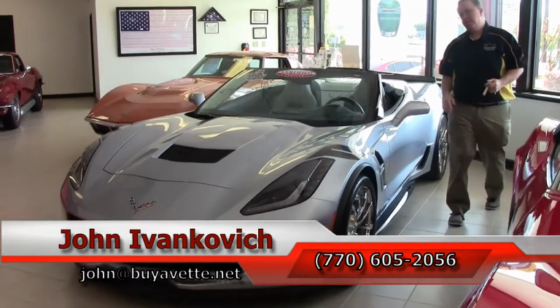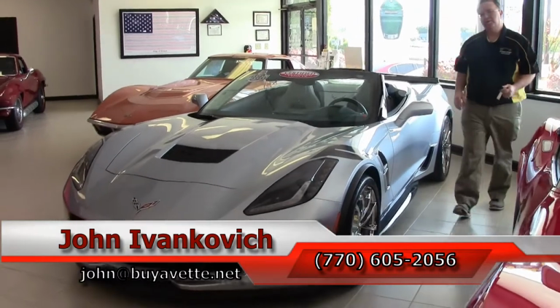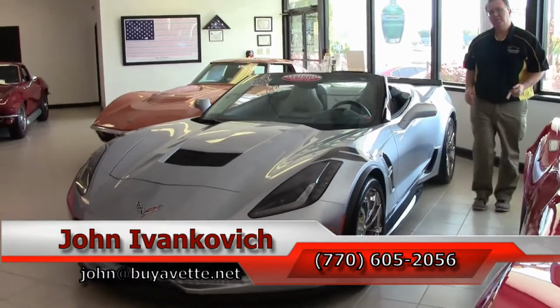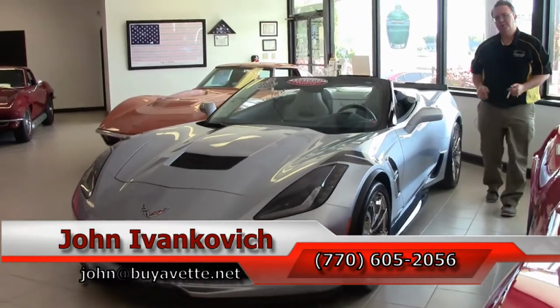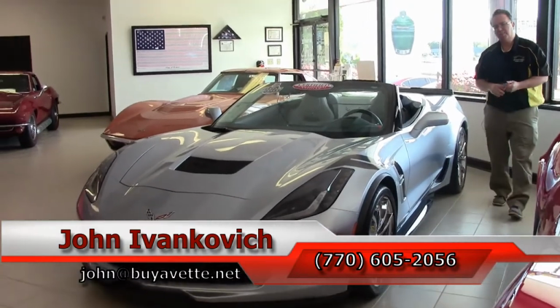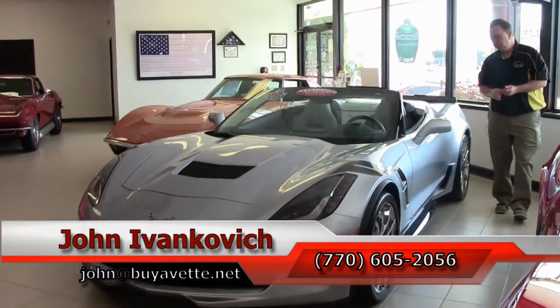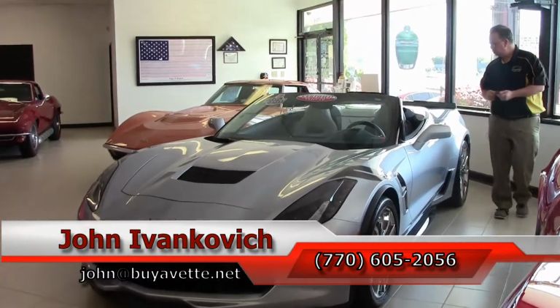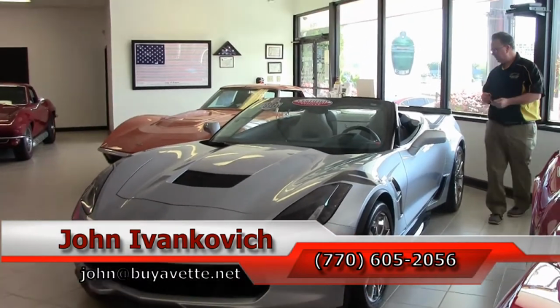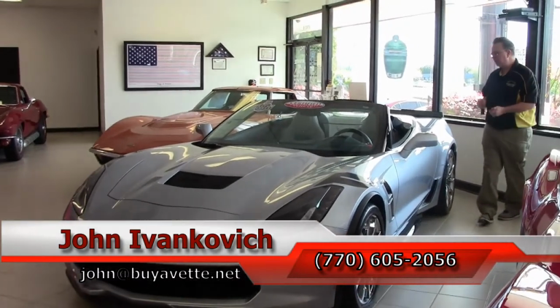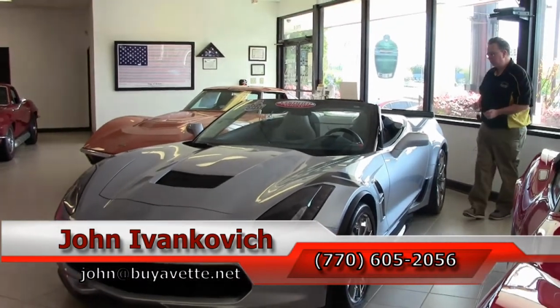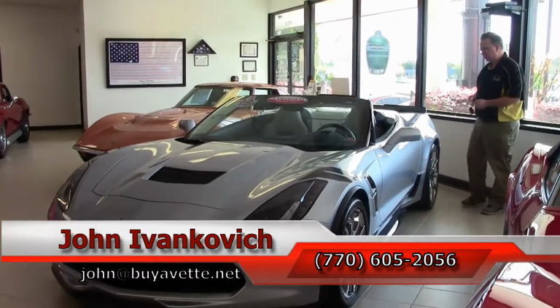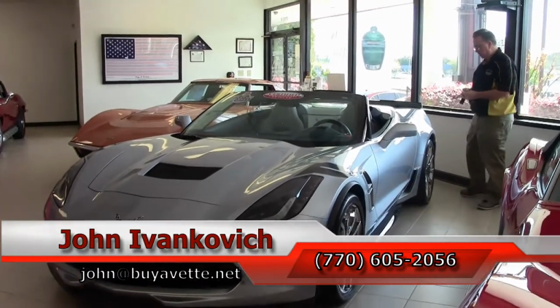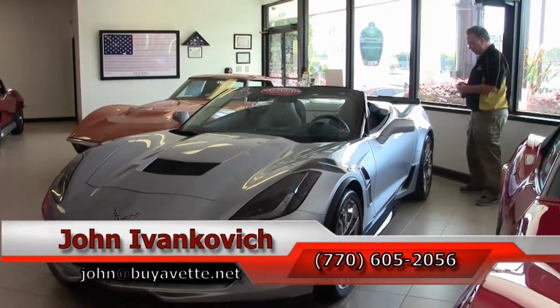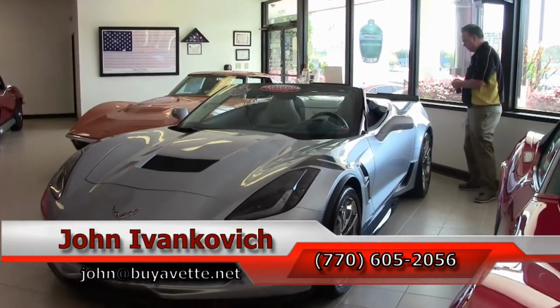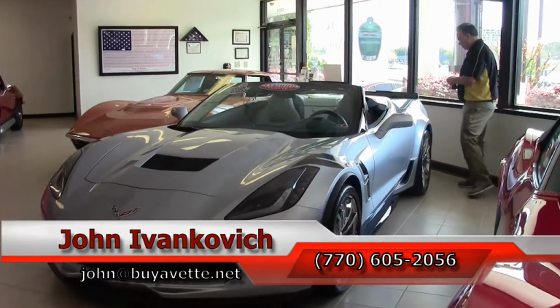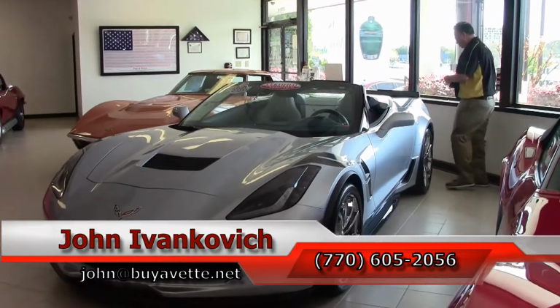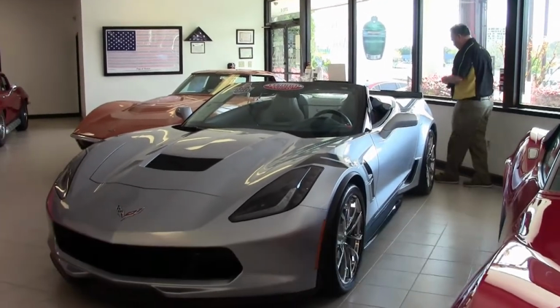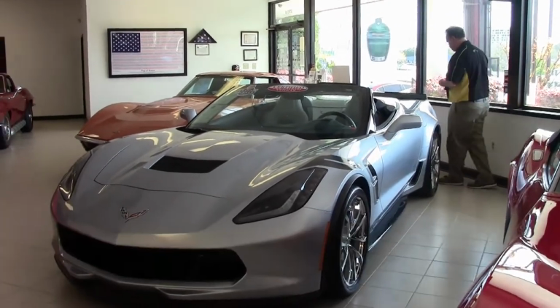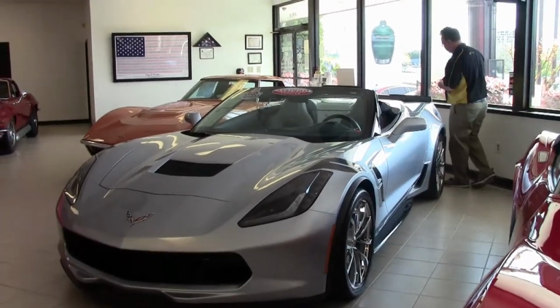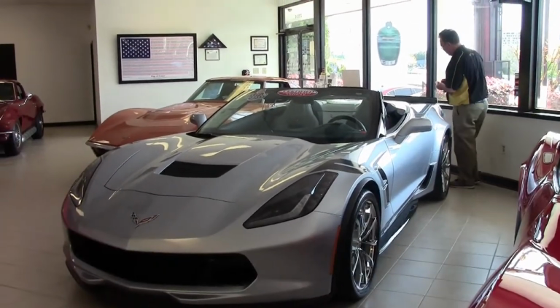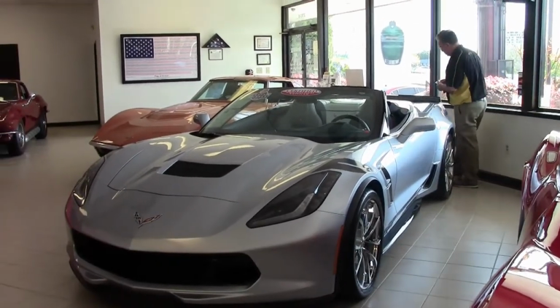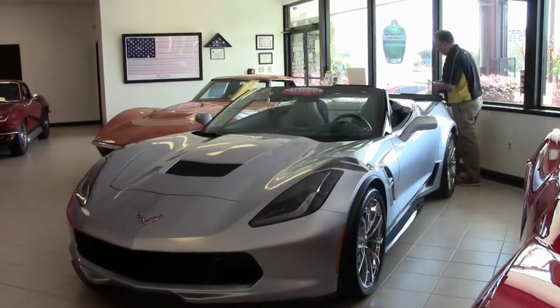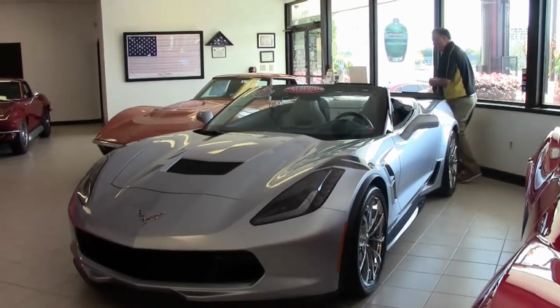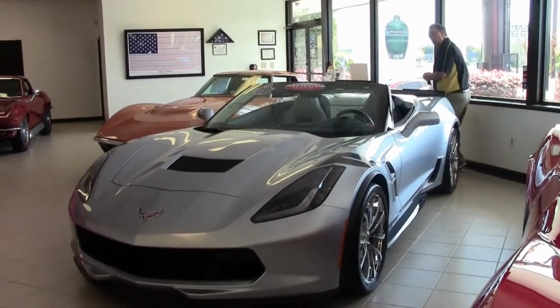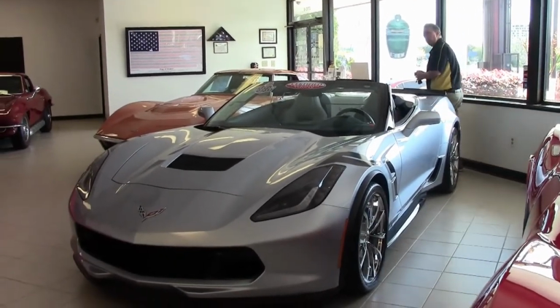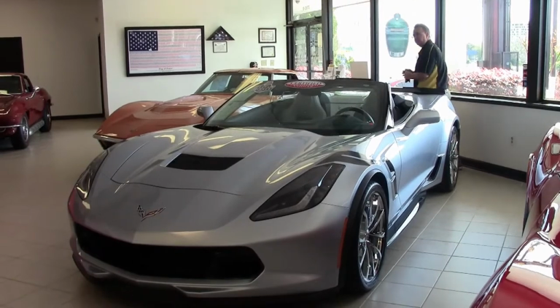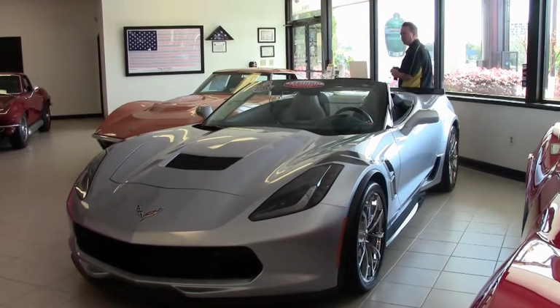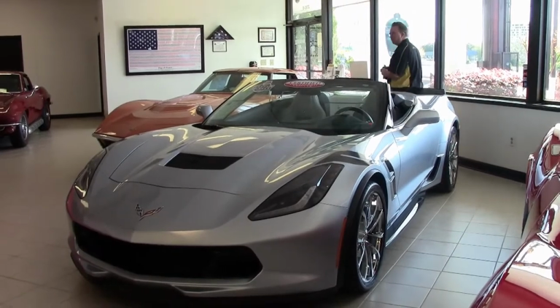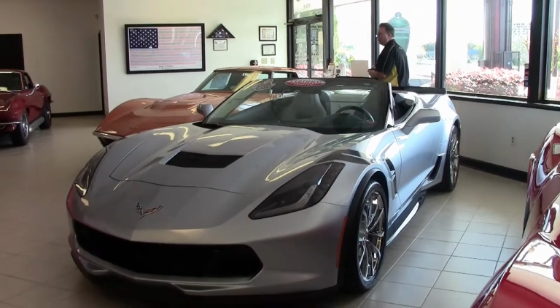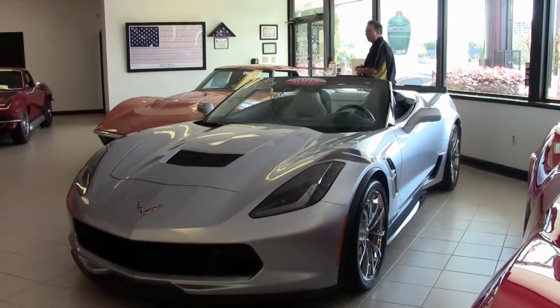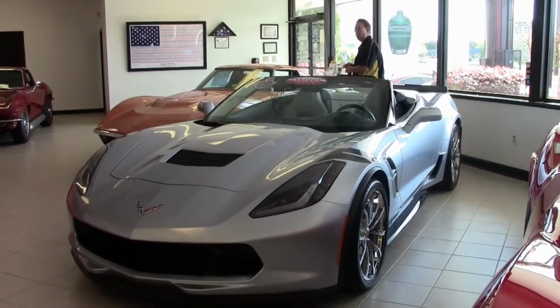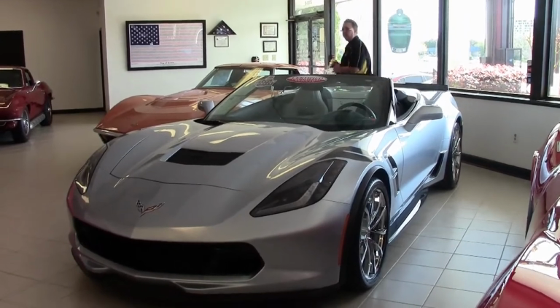As always, subscribe to the YouTube channel so you can see all the fun new cars first. We'll look forward to seeing you all out on the road.